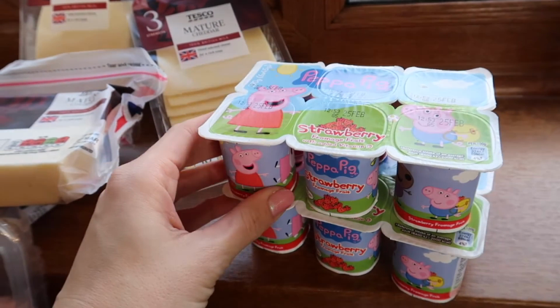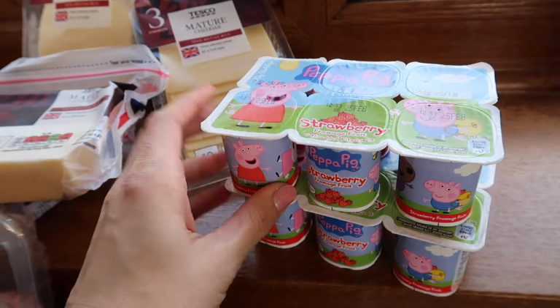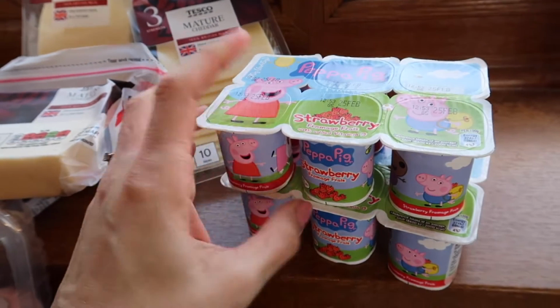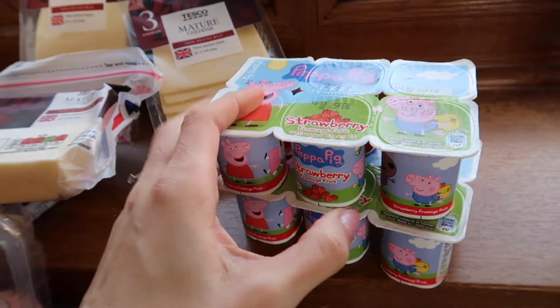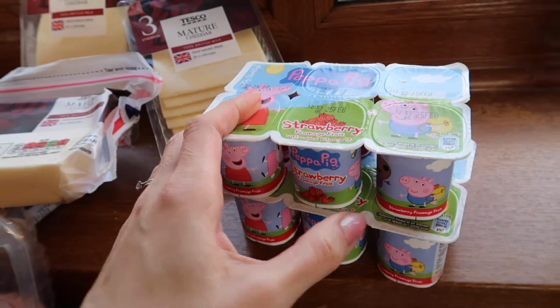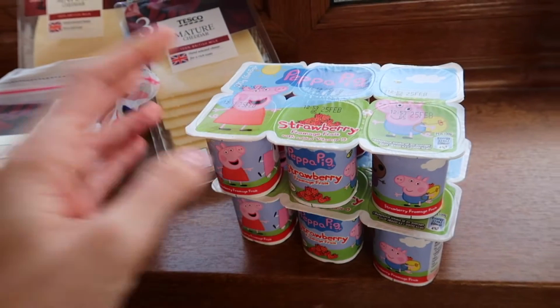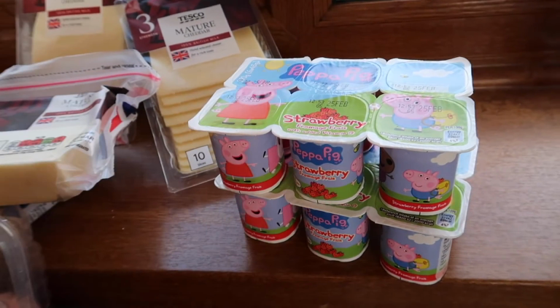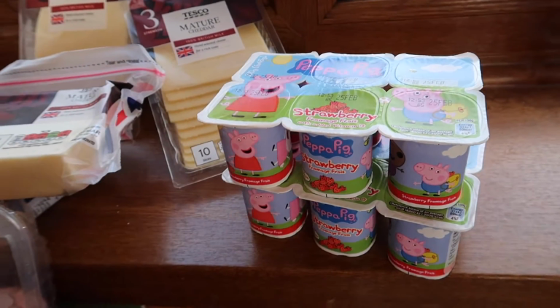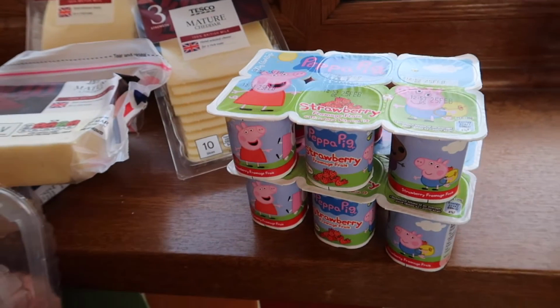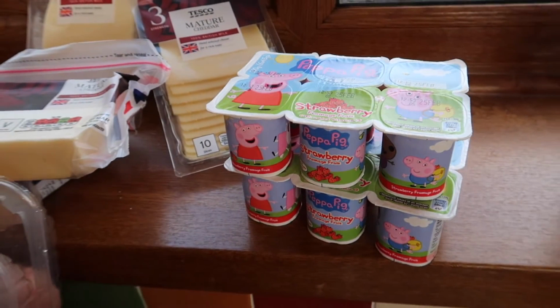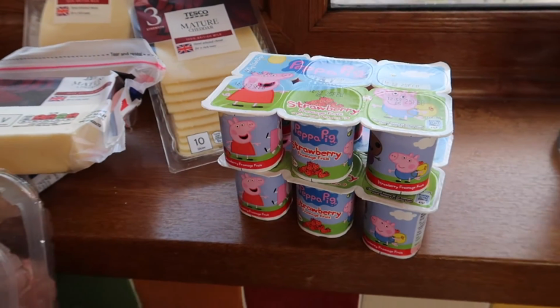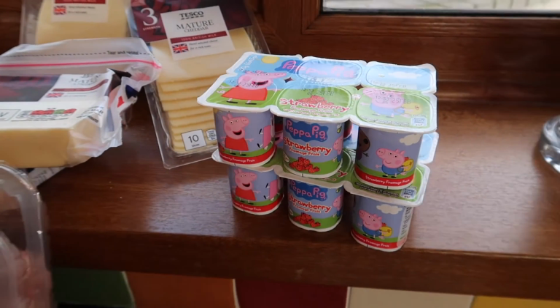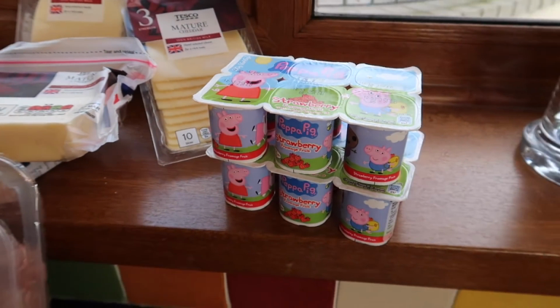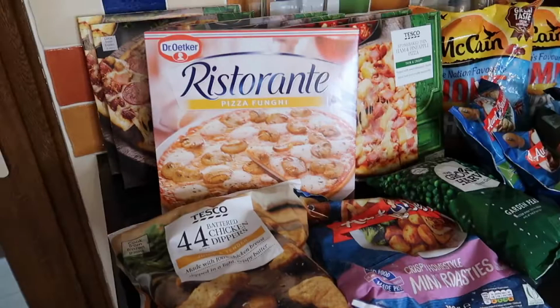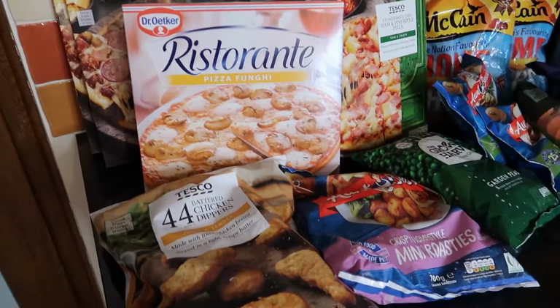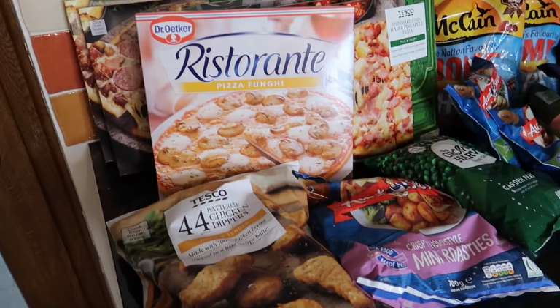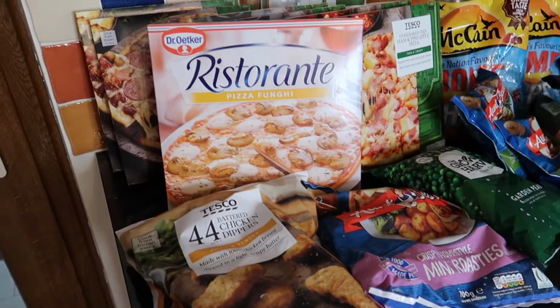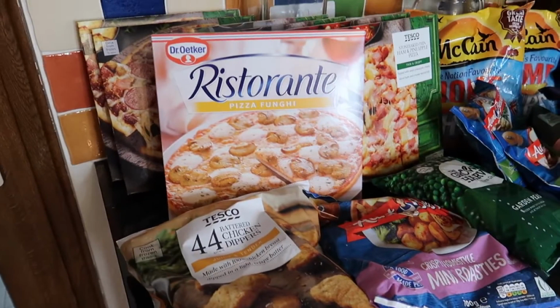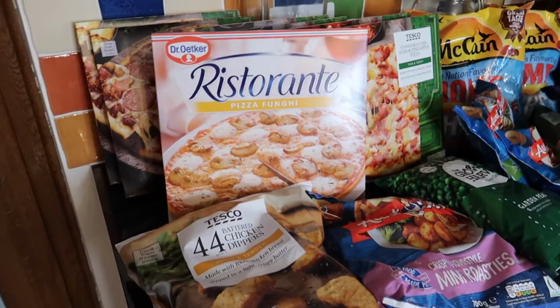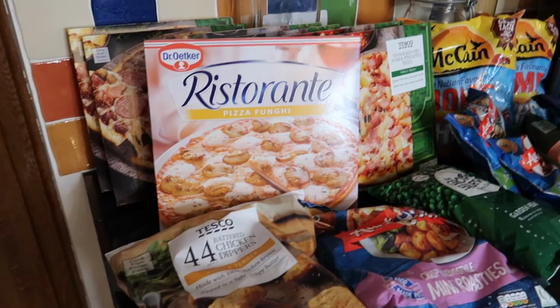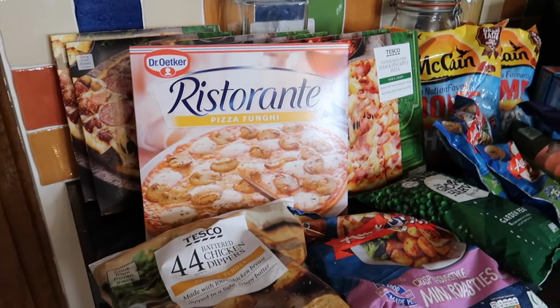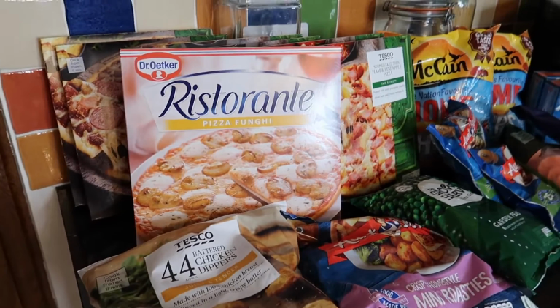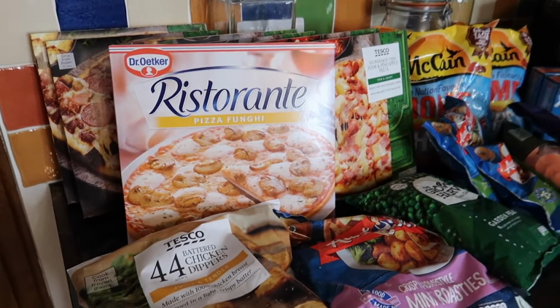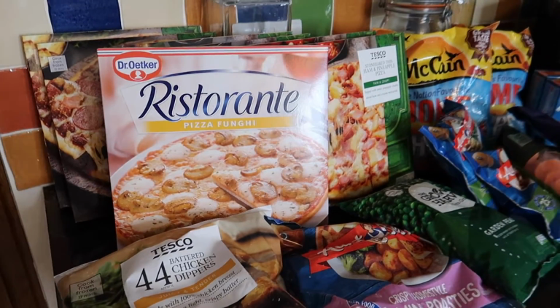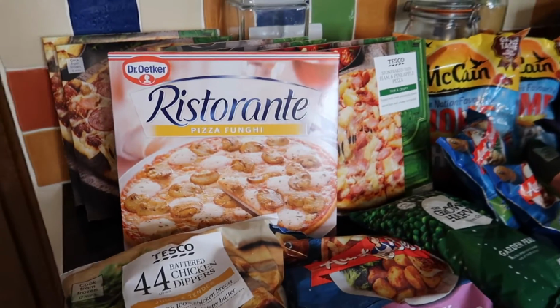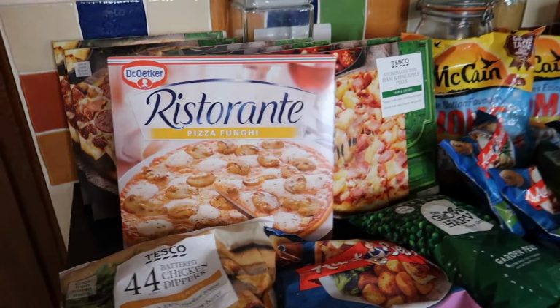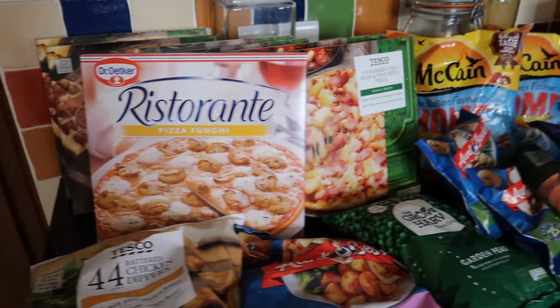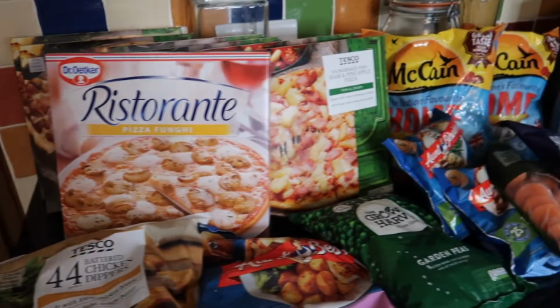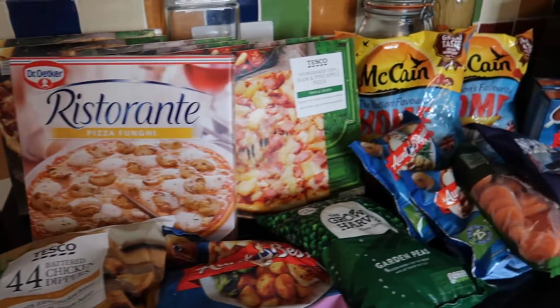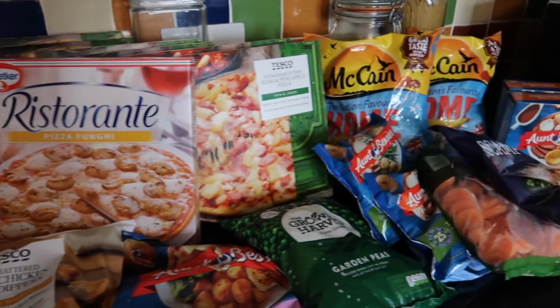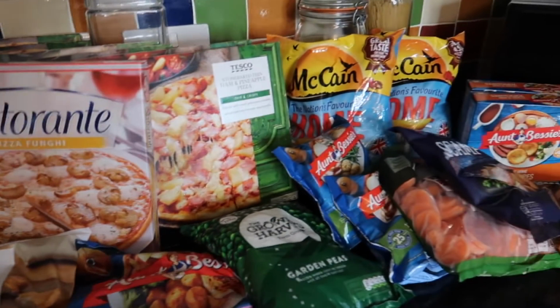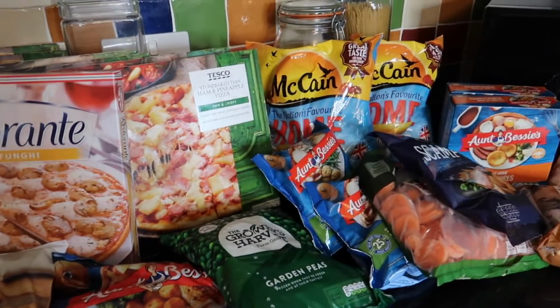I've also got some Peppa Pig yogurts for the little ones because they love everything with Peppa Pig on it.